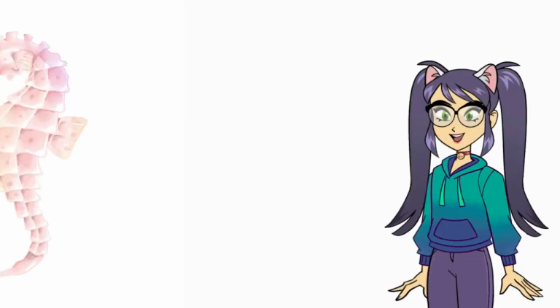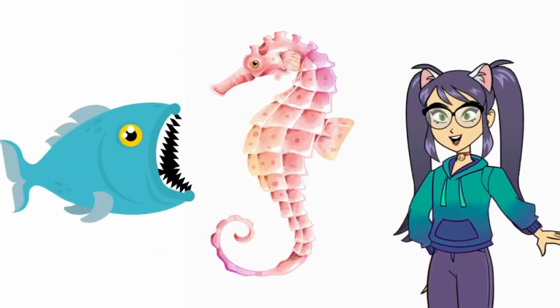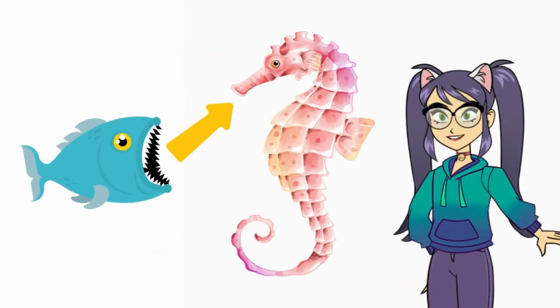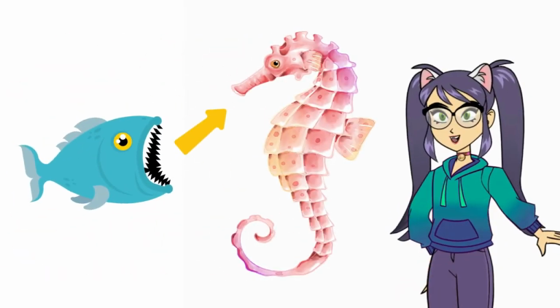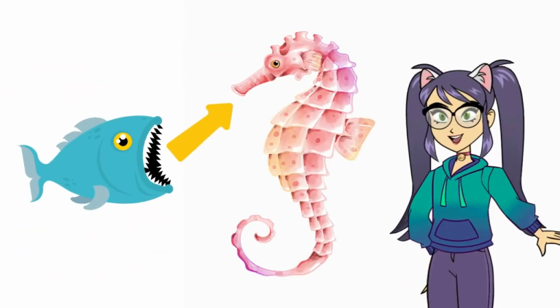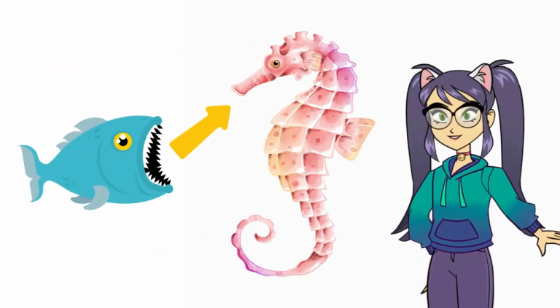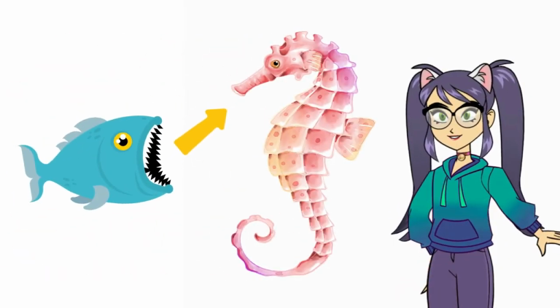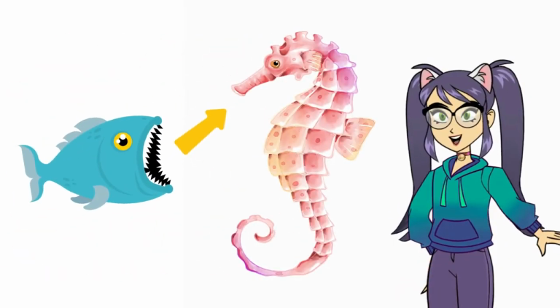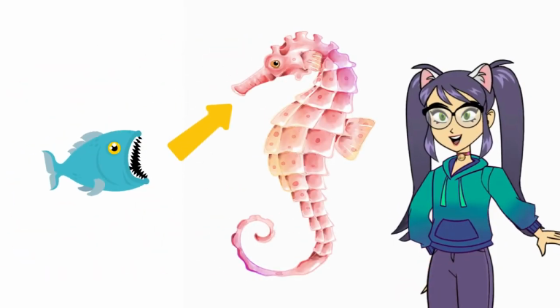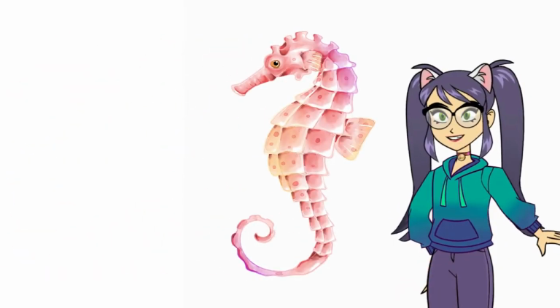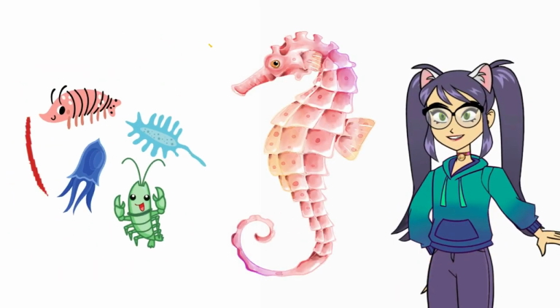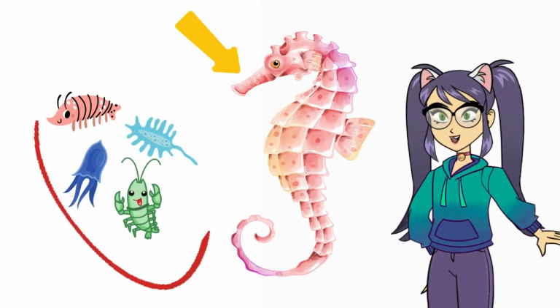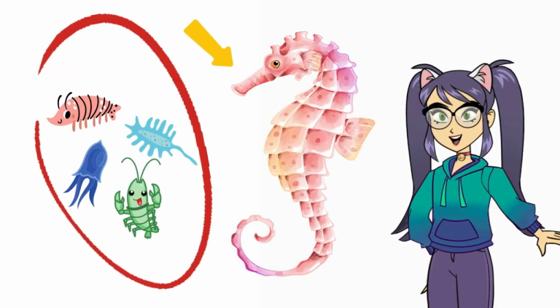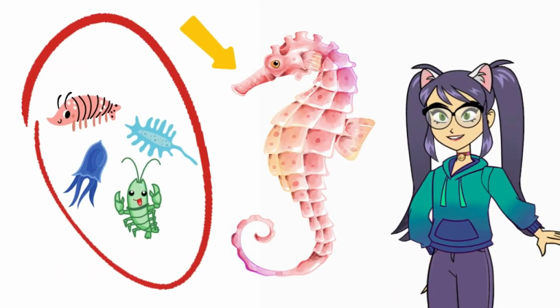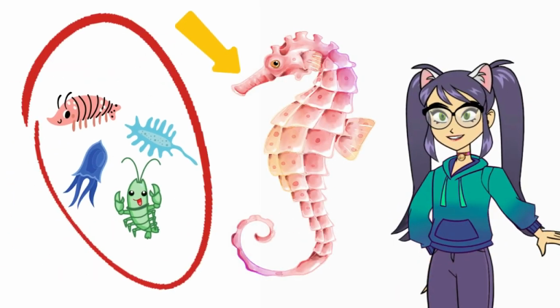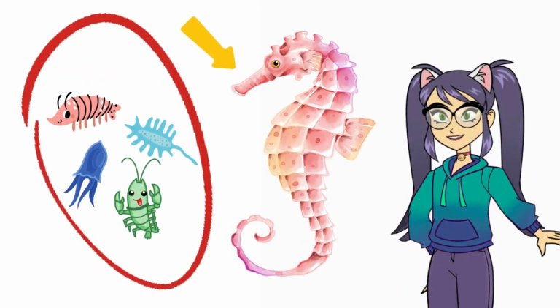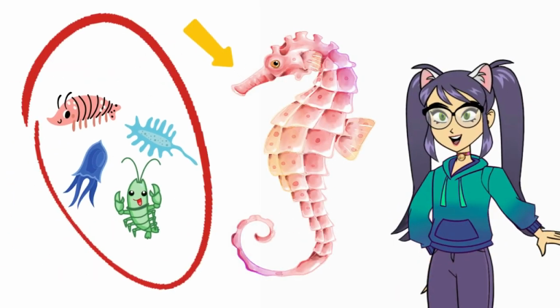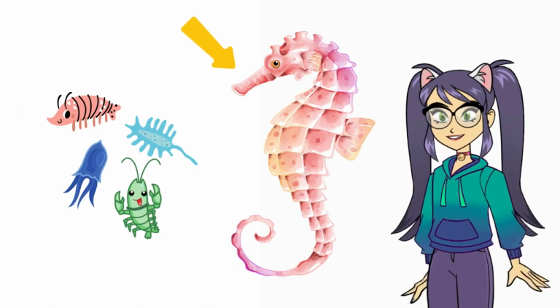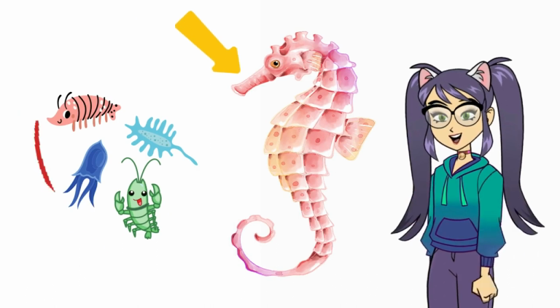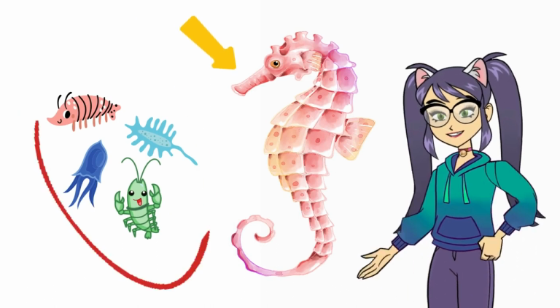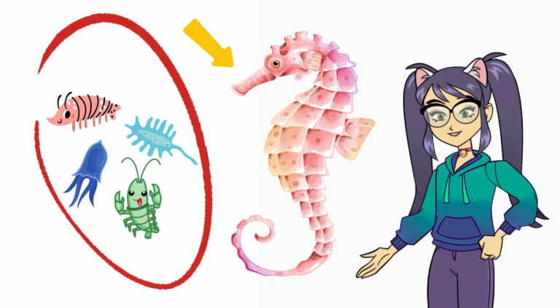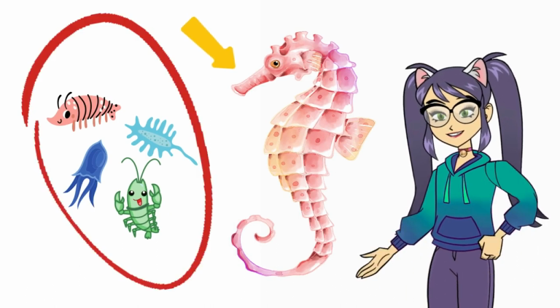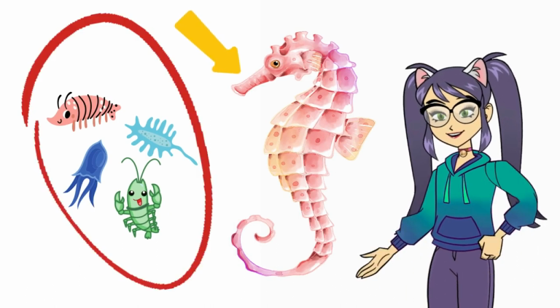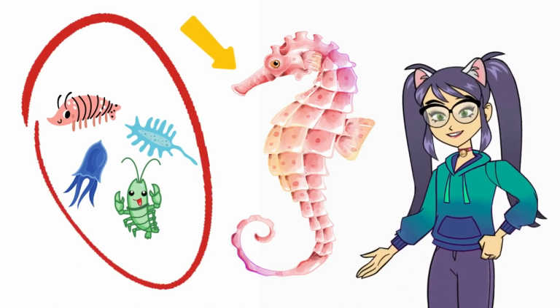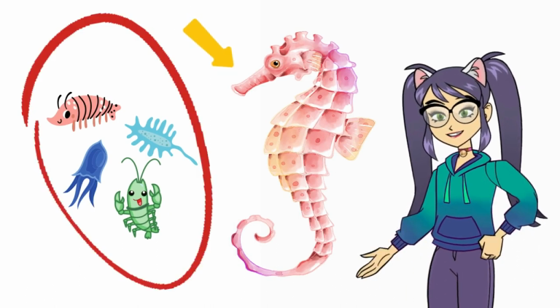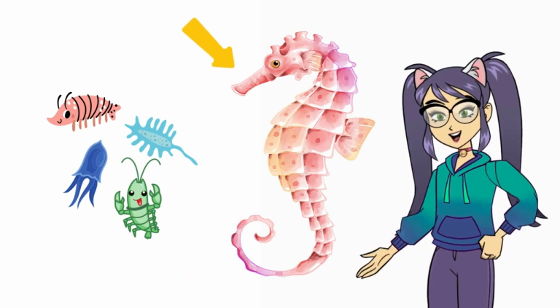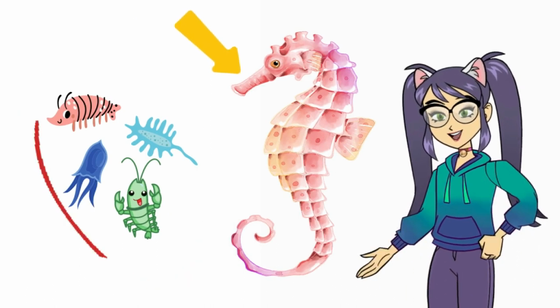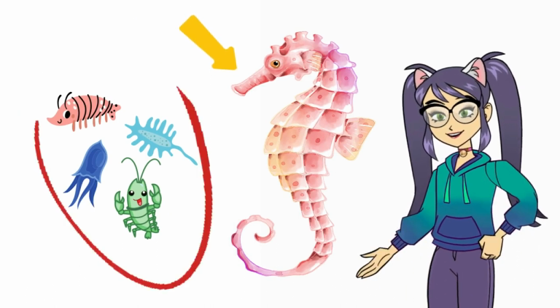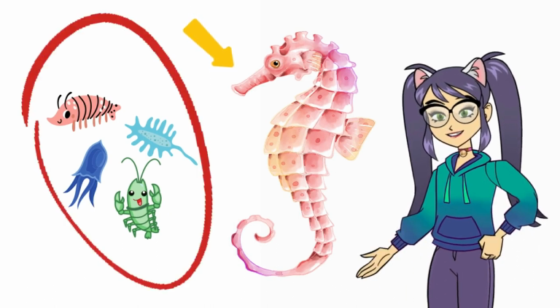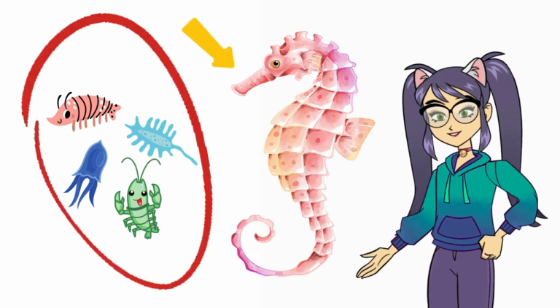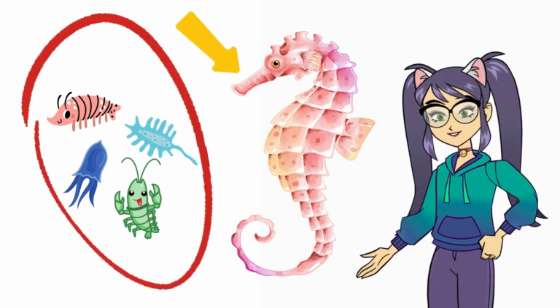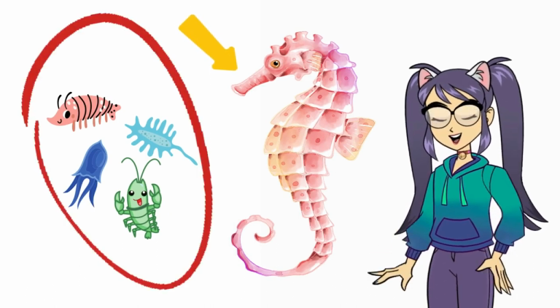Seahorses have no teeth. Instead, they use their long snouts to suck up tiny shrimp, plankton, and other tasty treats. Yum!